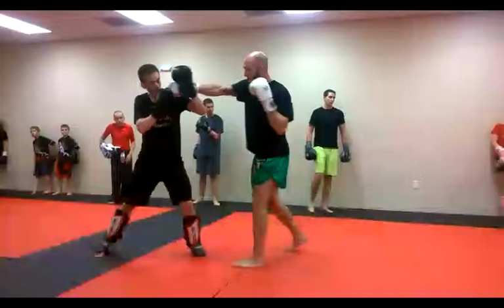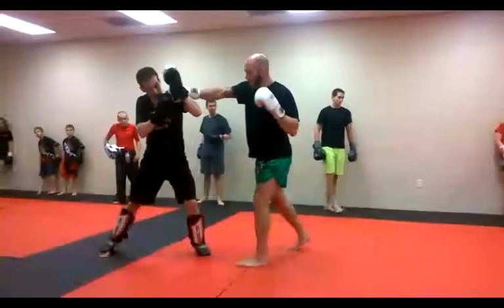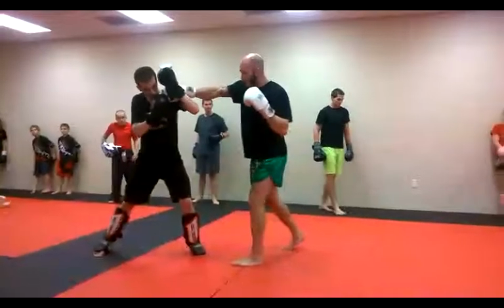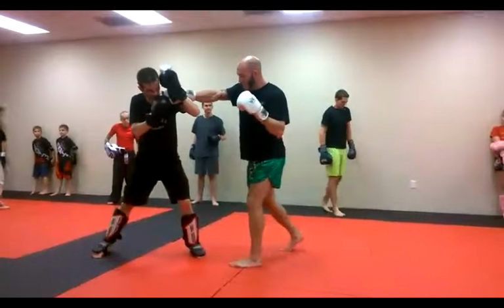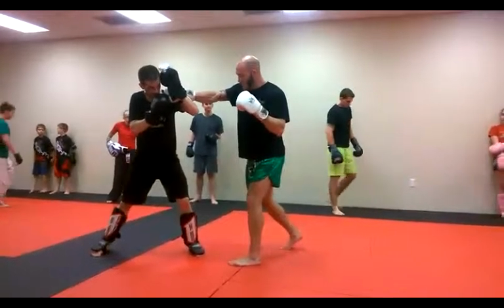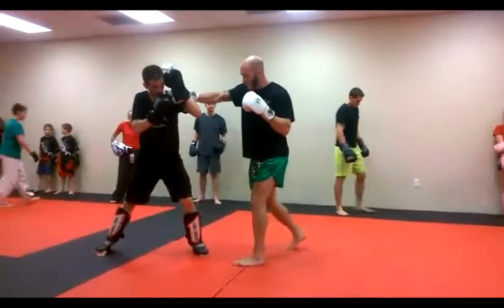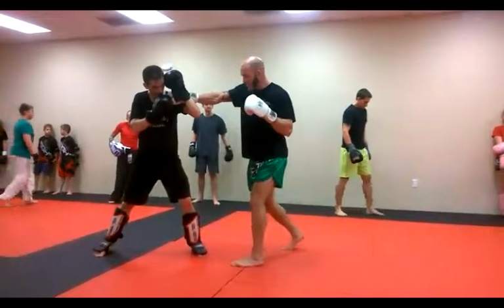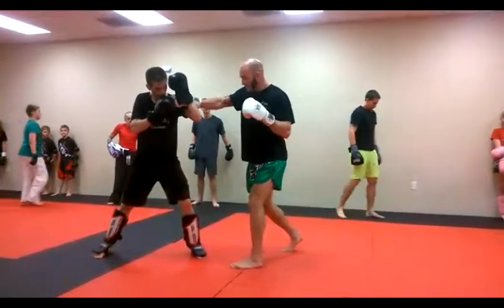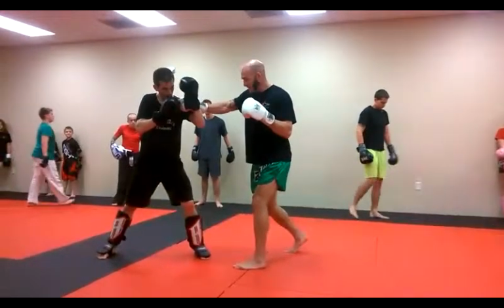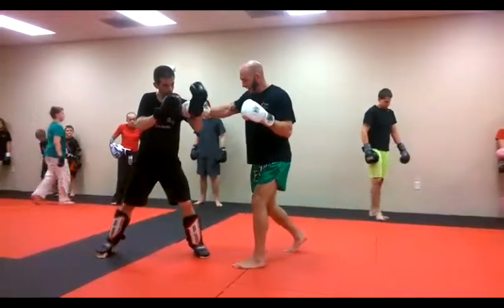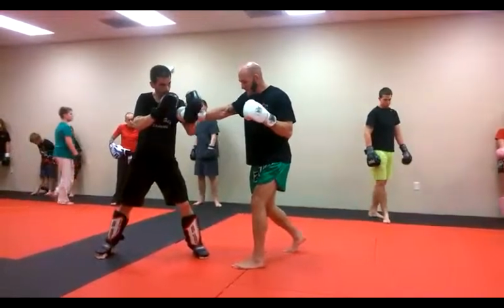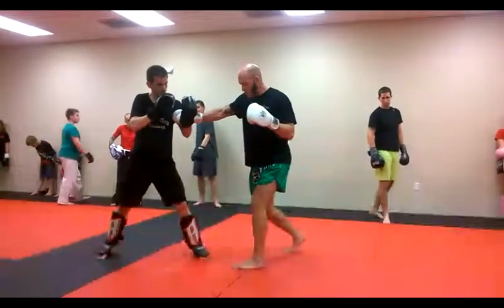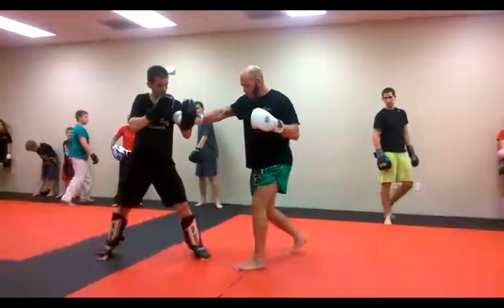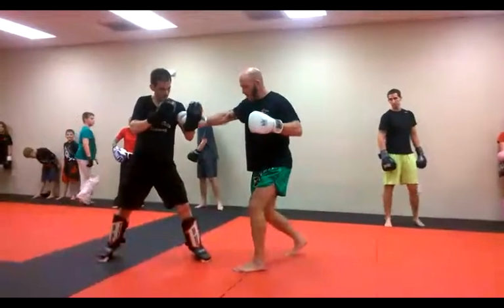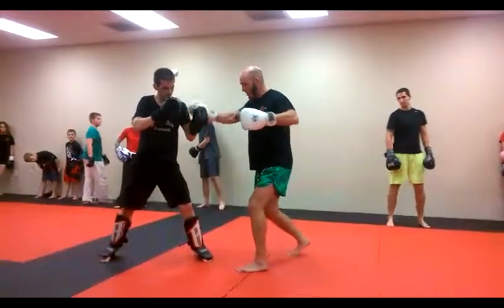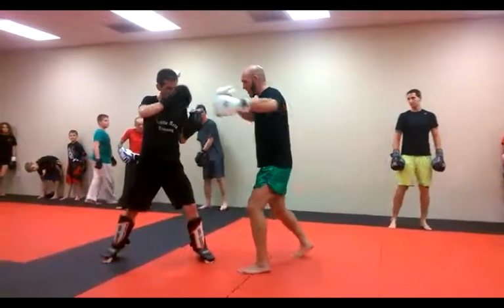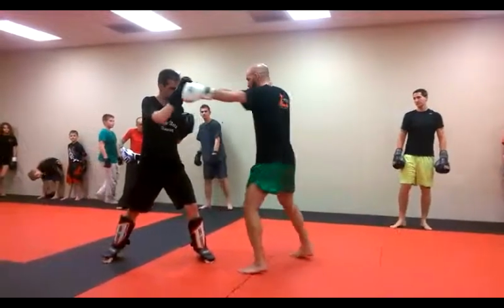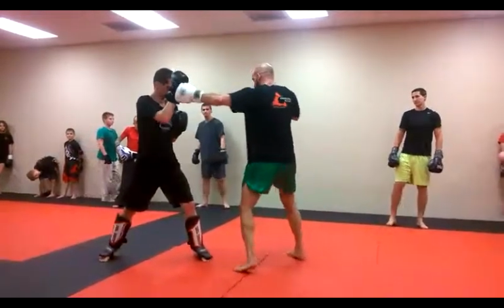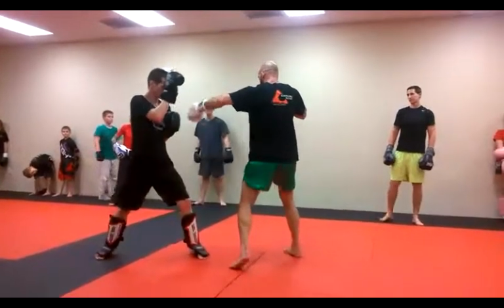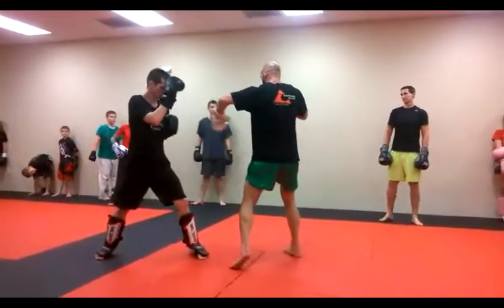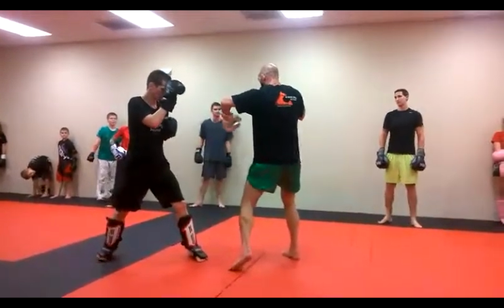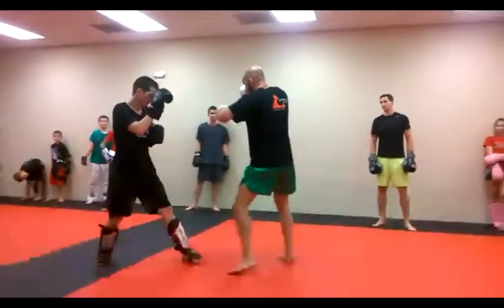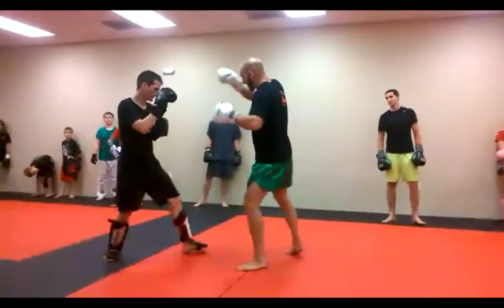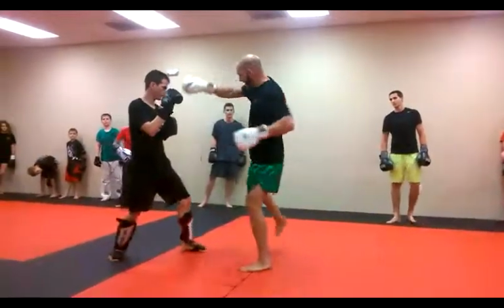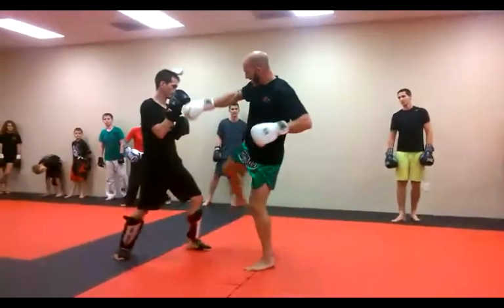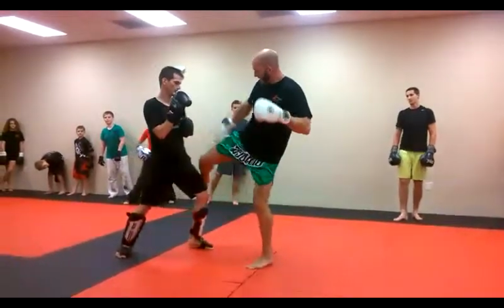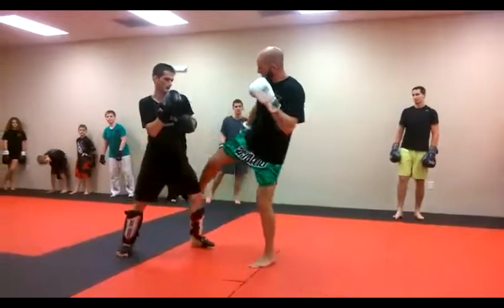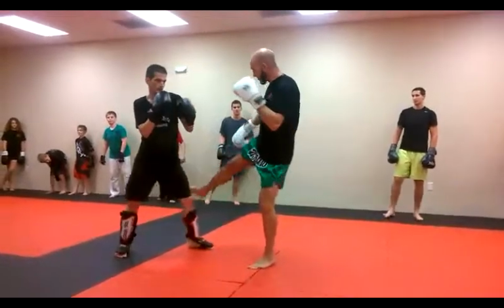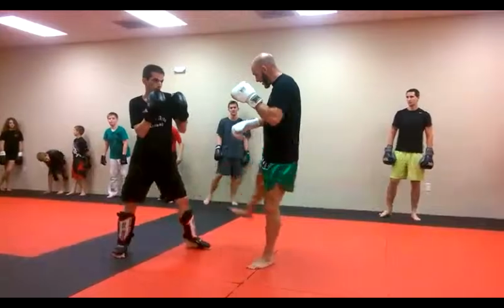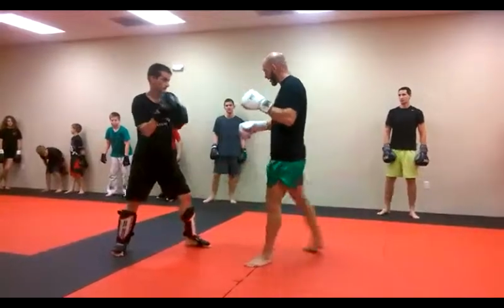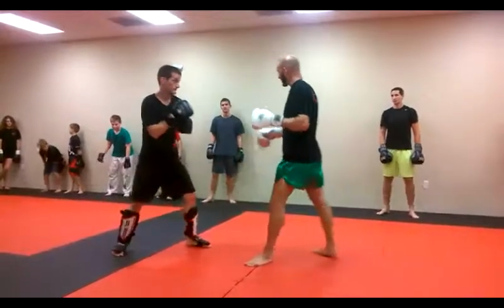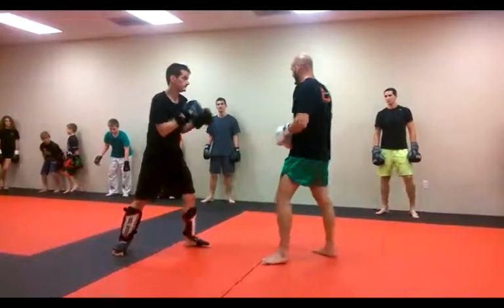Off with the right, left hook, bang, right kick, bang, okay?